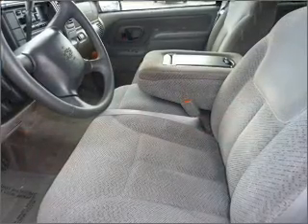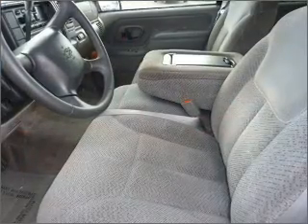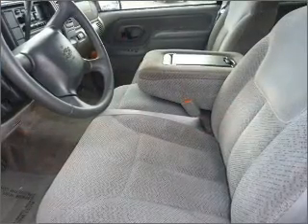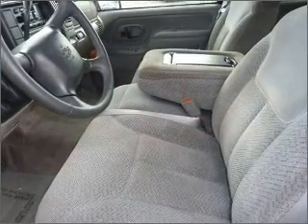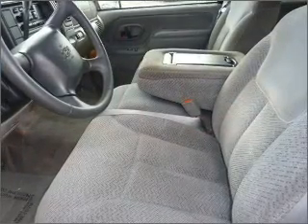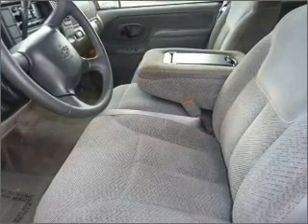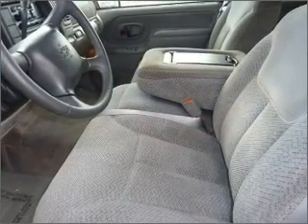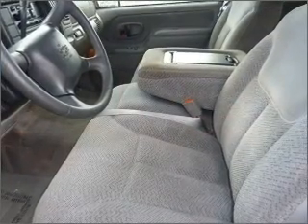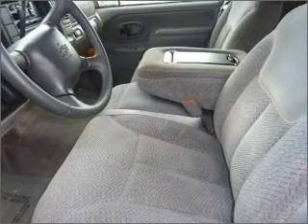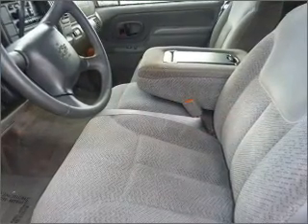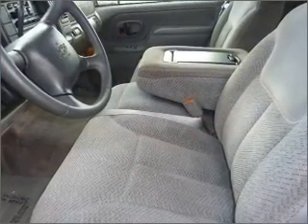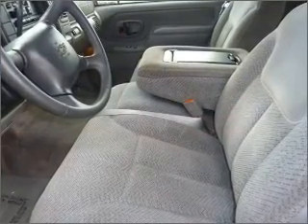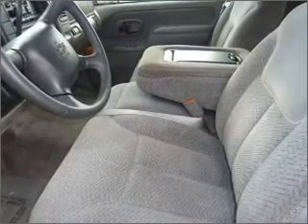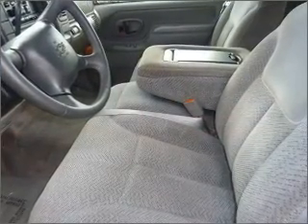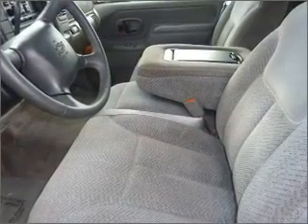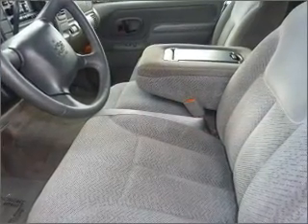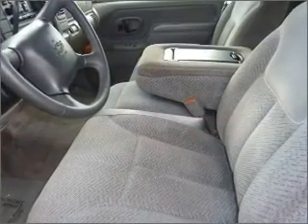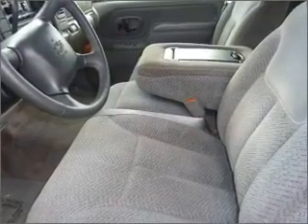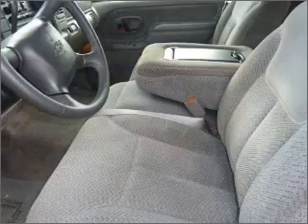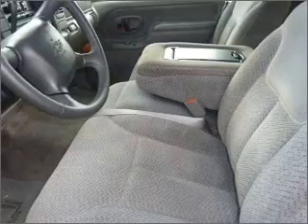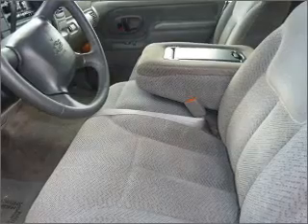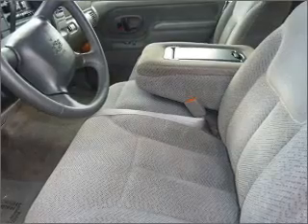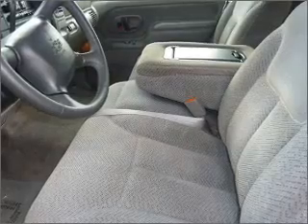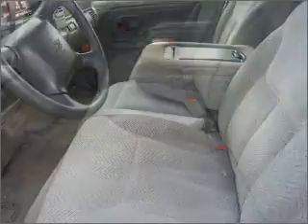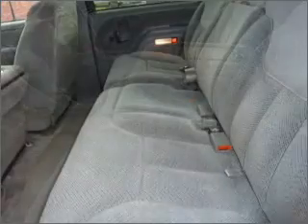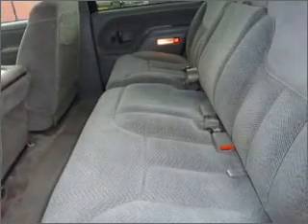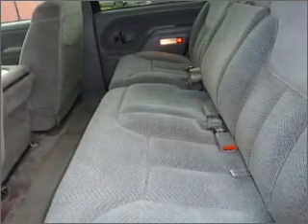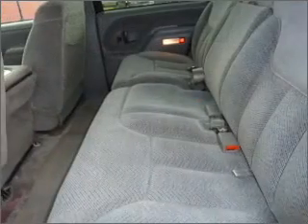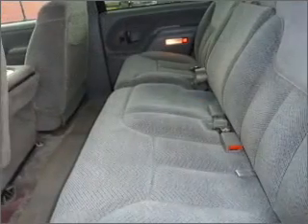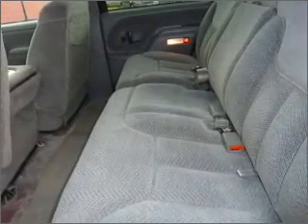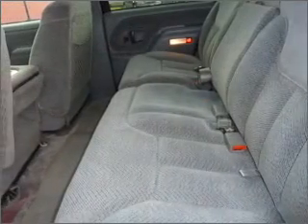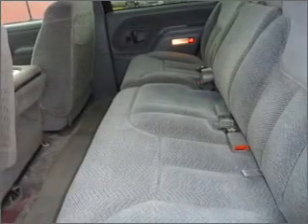We would love to put you in the driver's seat of this Tahoe. Please contact us for more information.